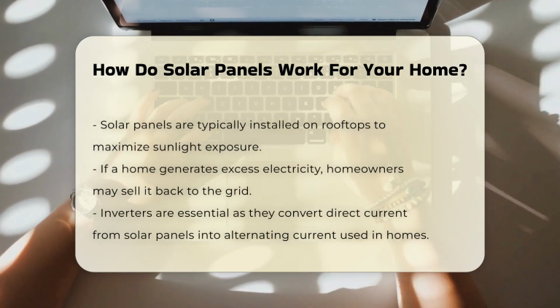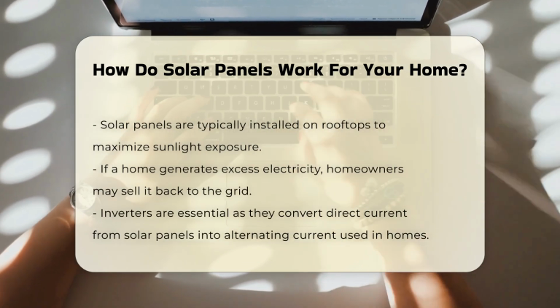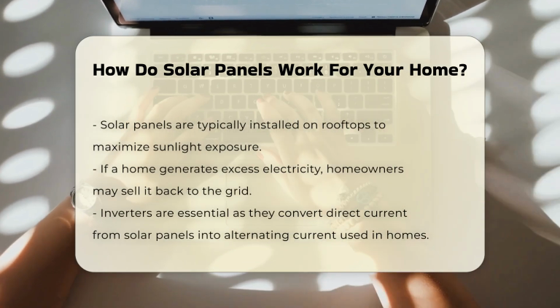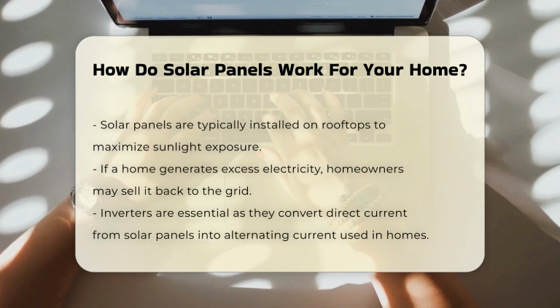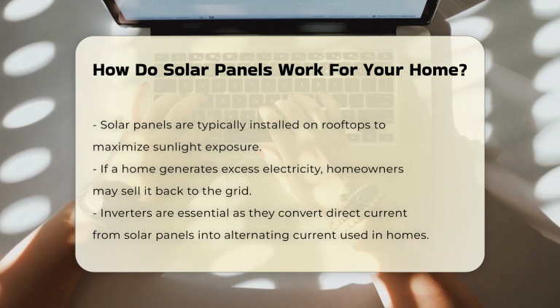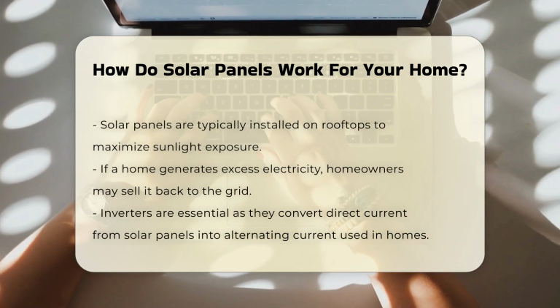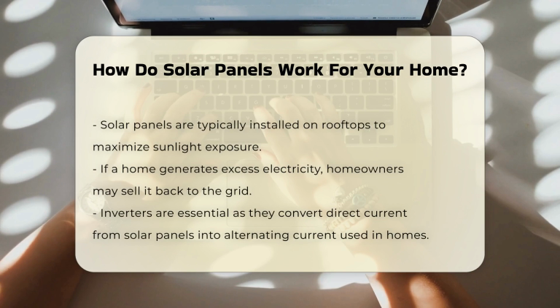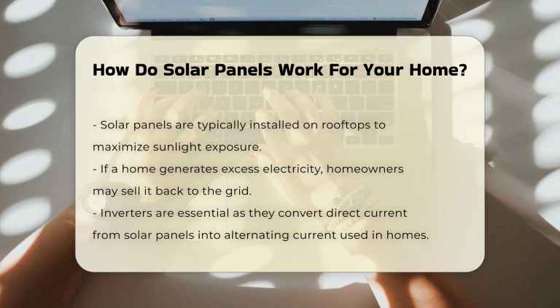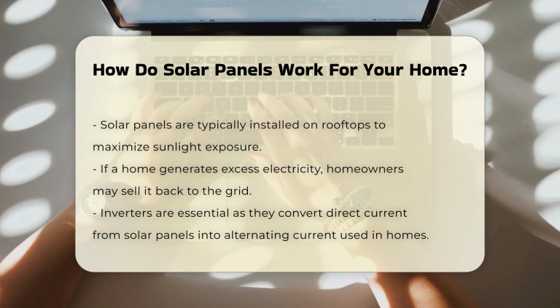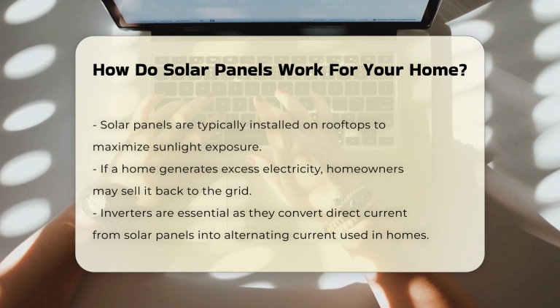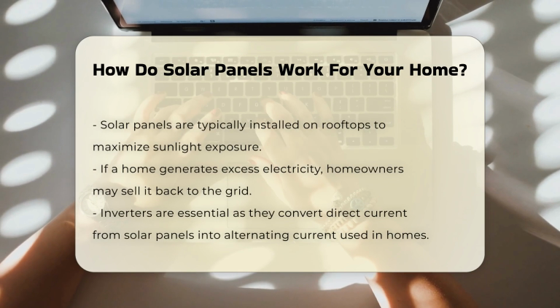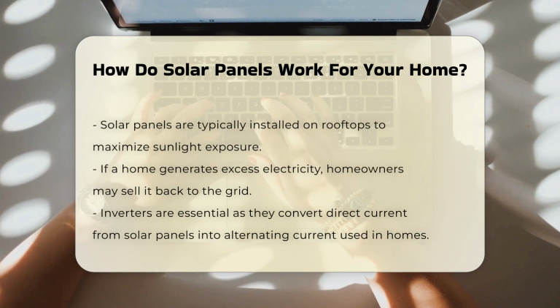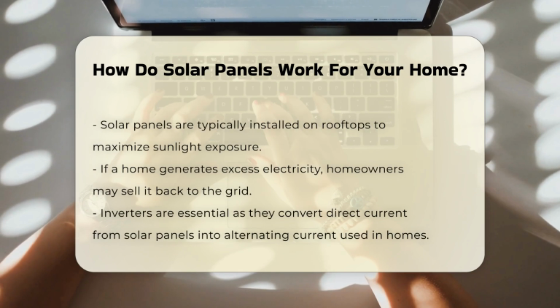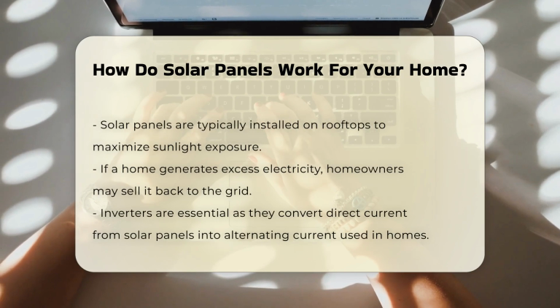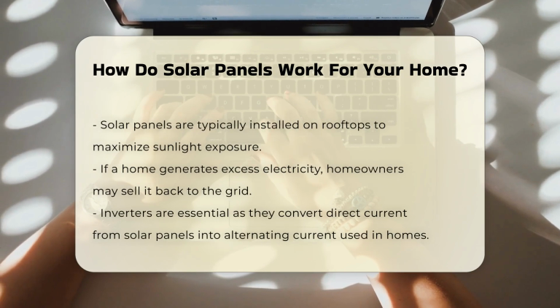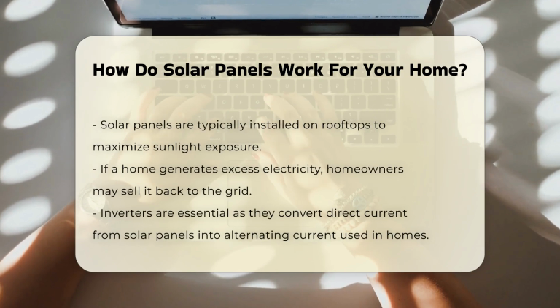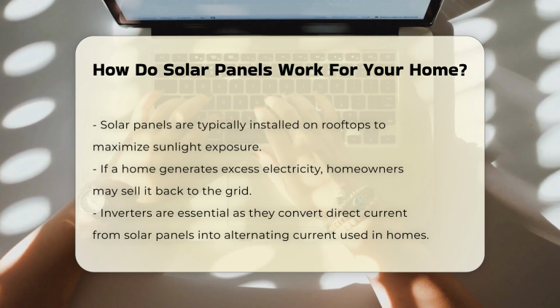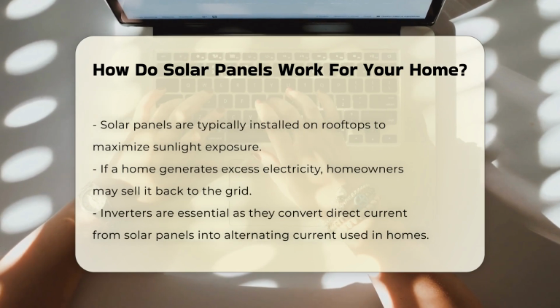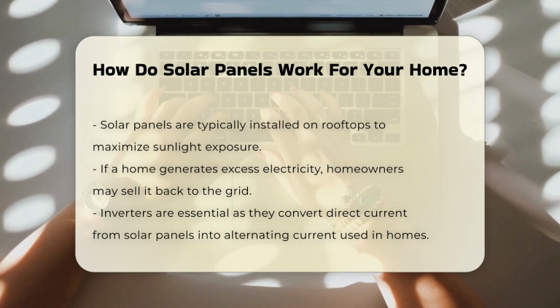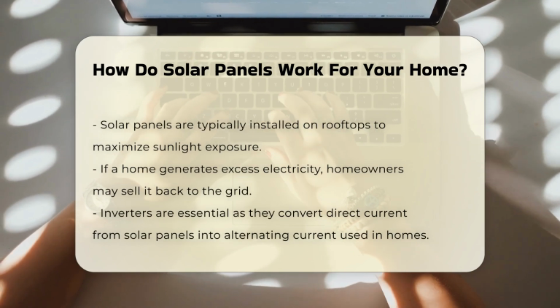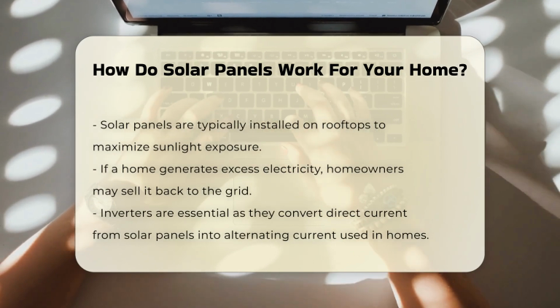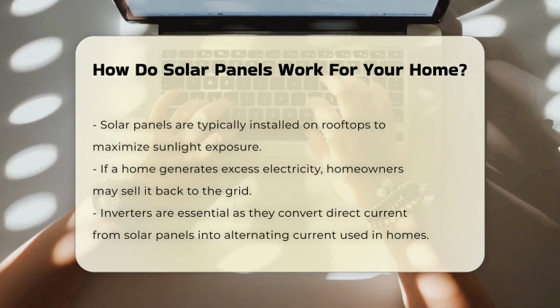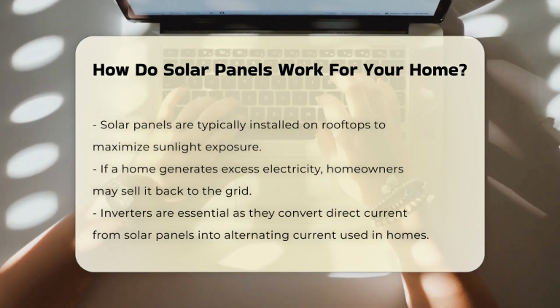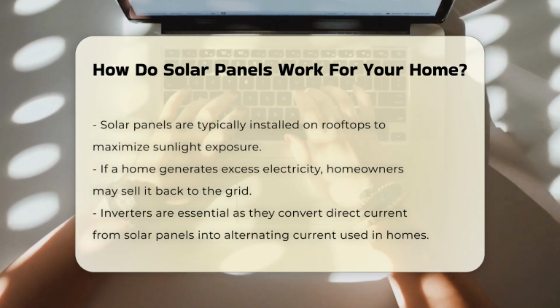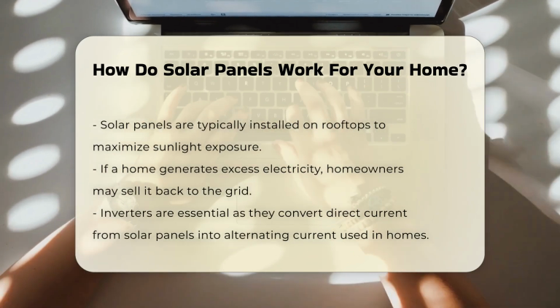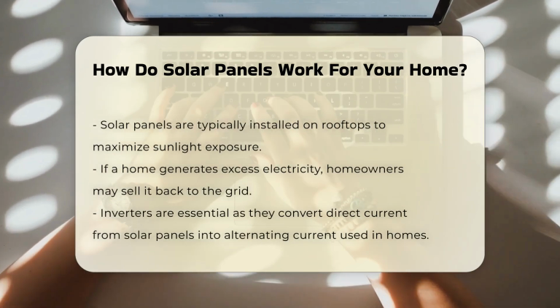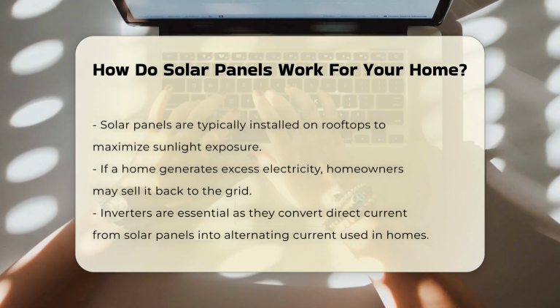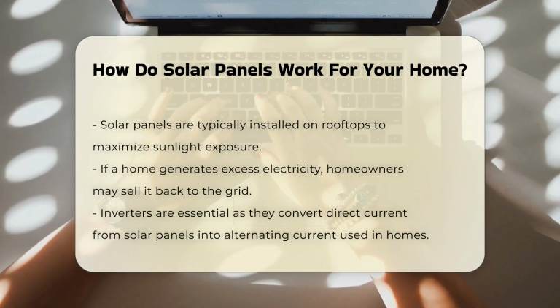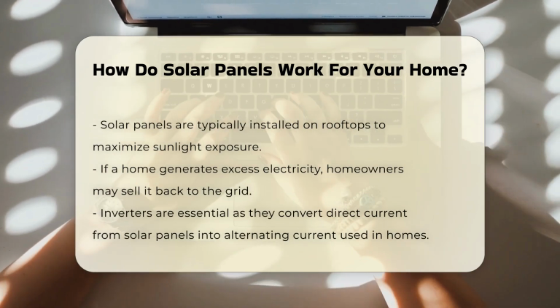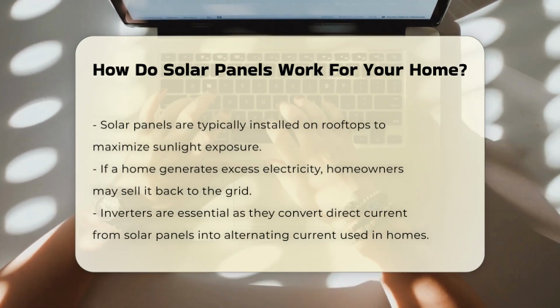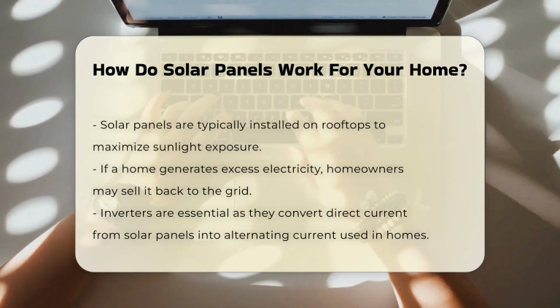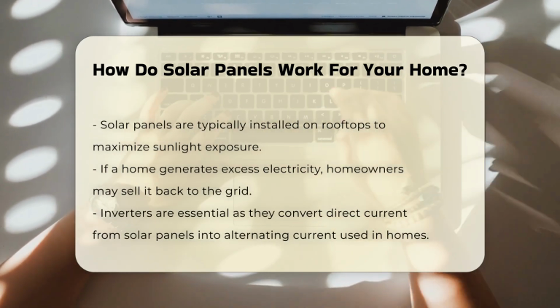If your home produces more electricity than it consumes, you may be able to sell the excess back to the grid.